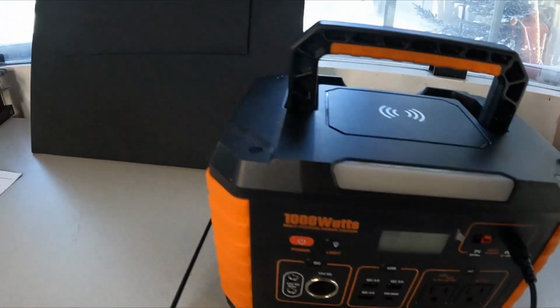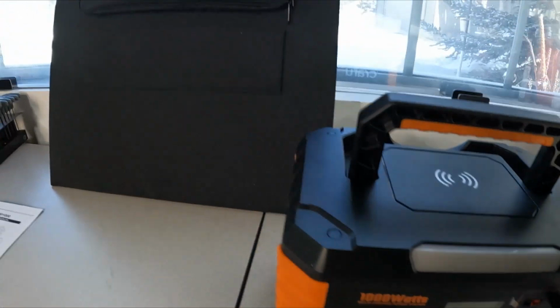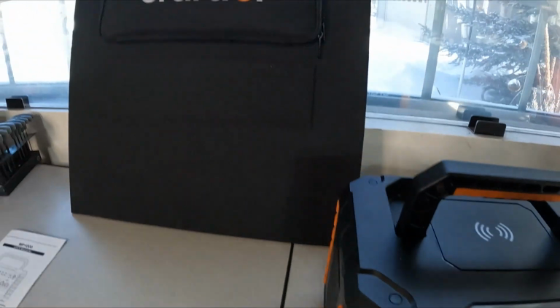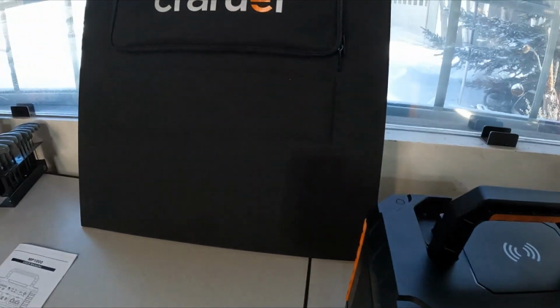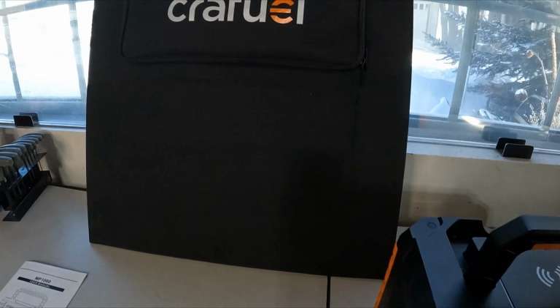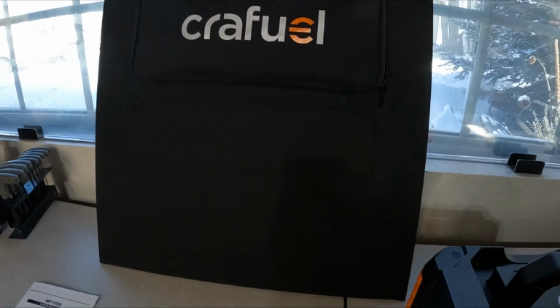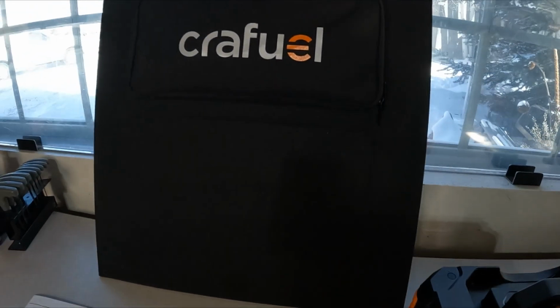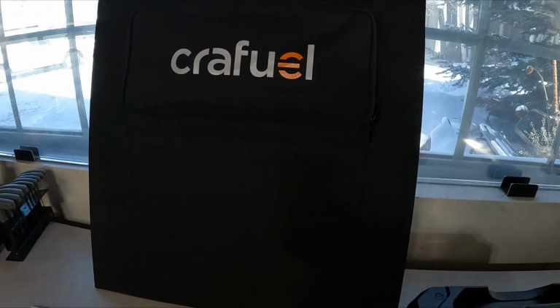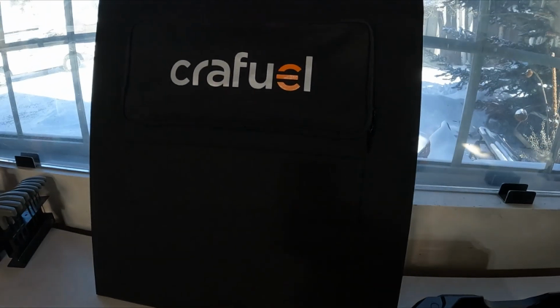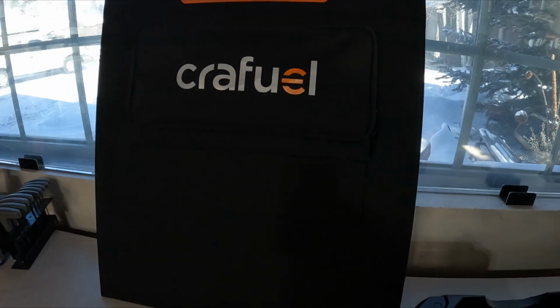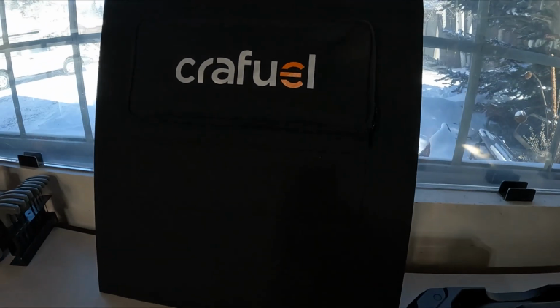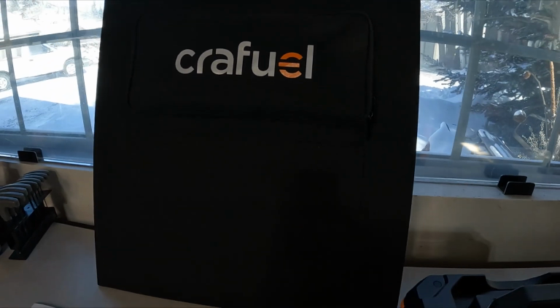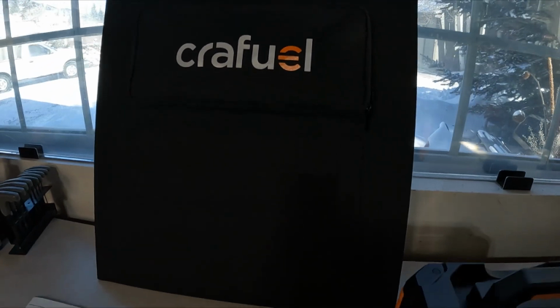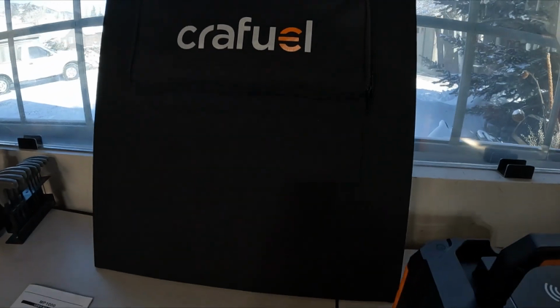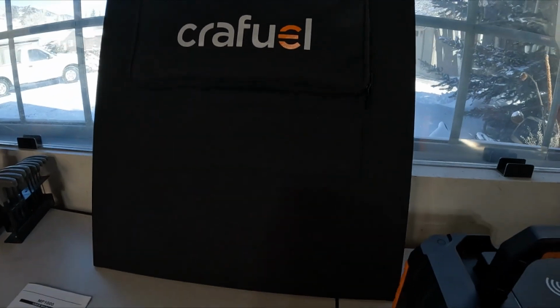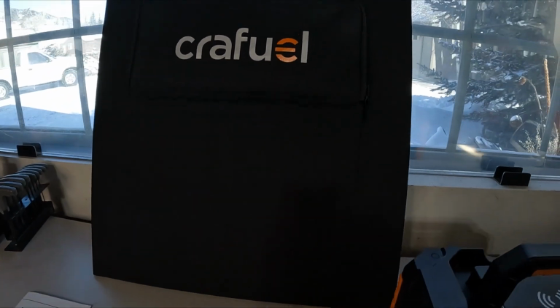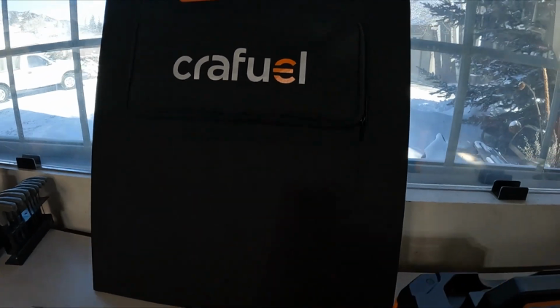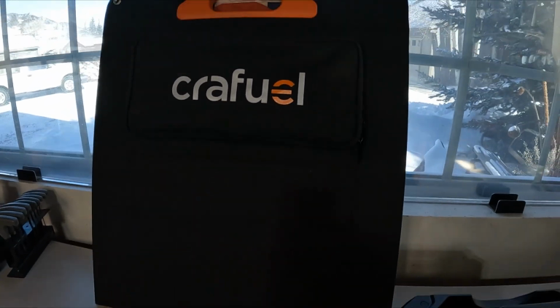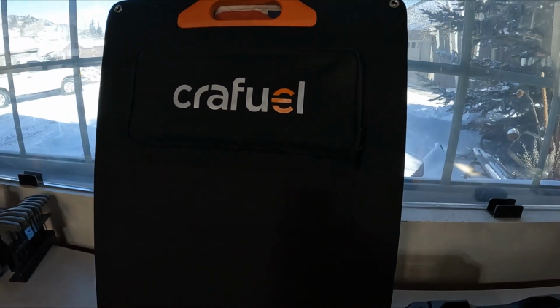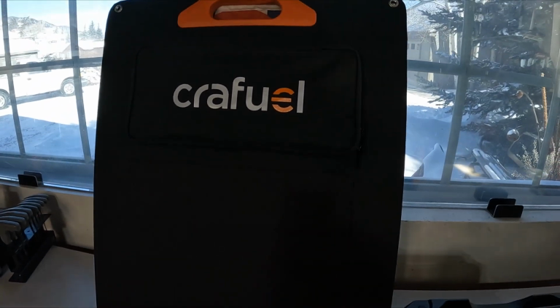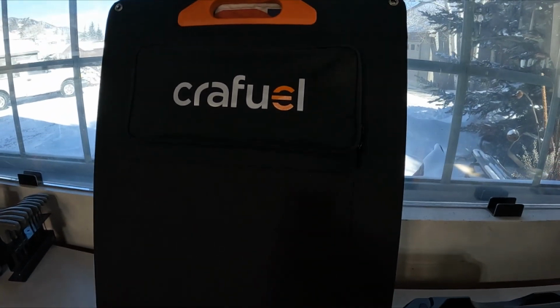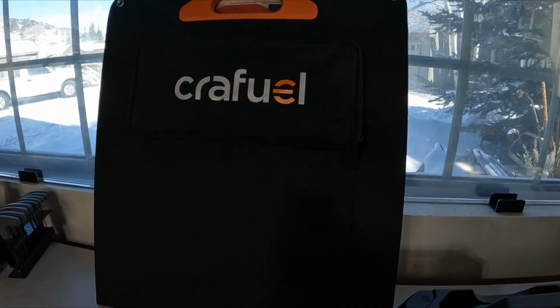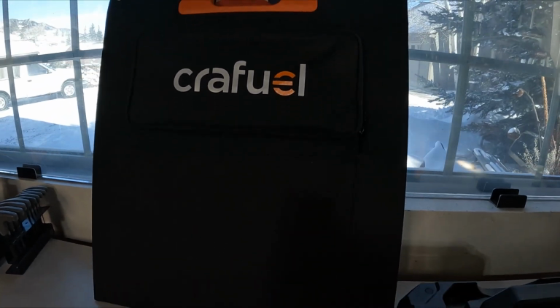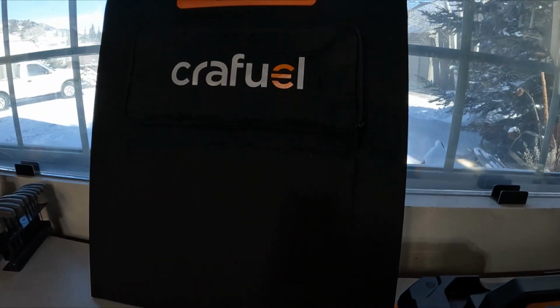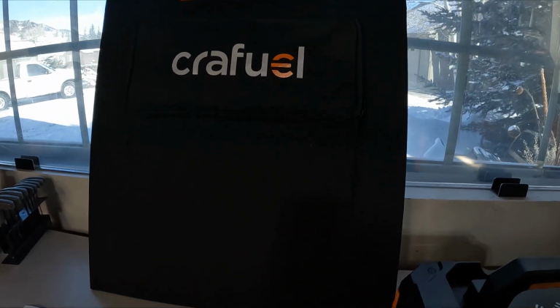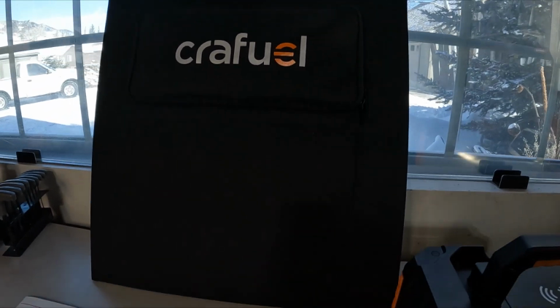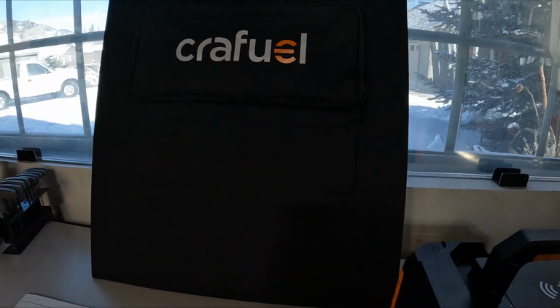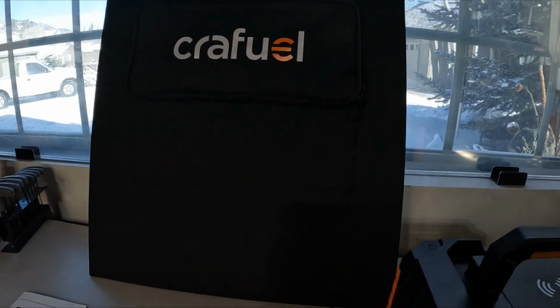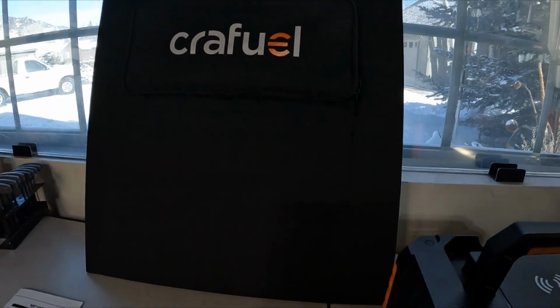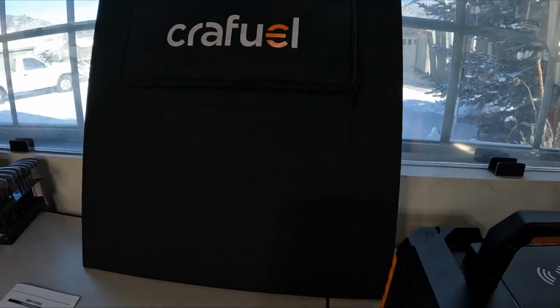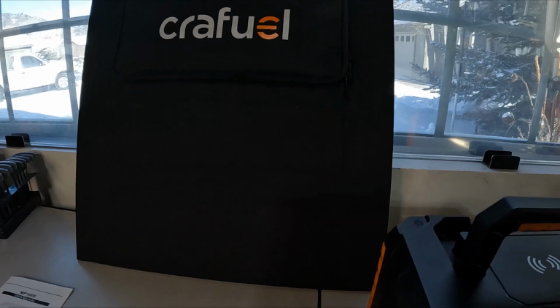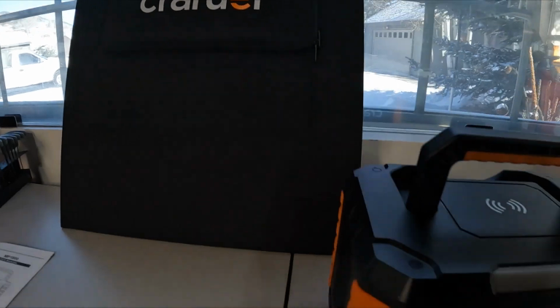The solar panels come in a really nice case and fold out, so it's actually twice that size when fully opened.